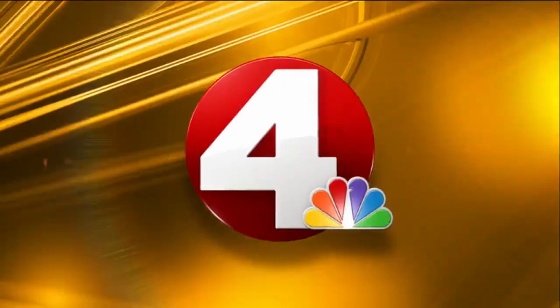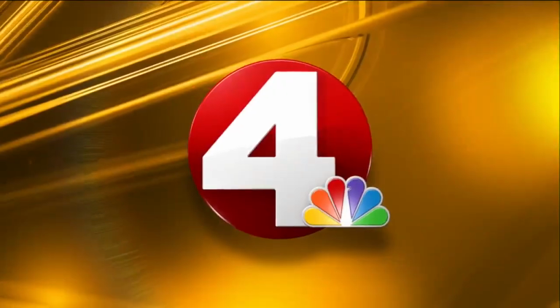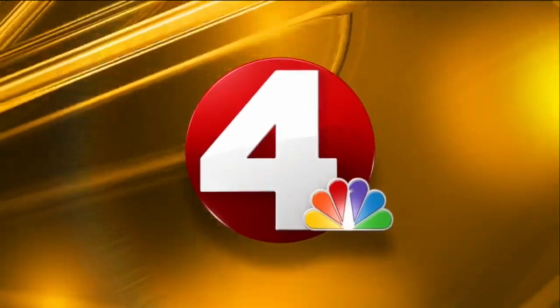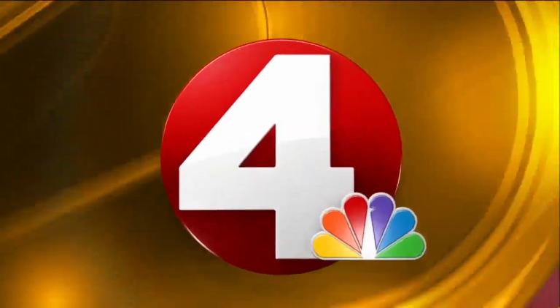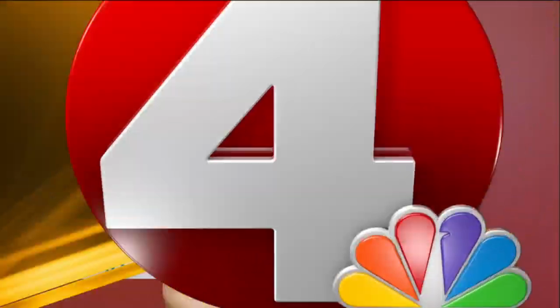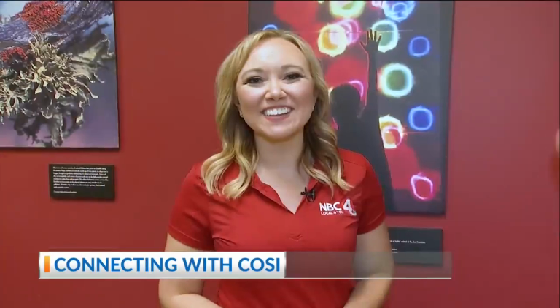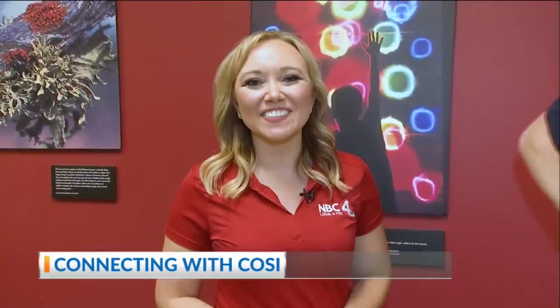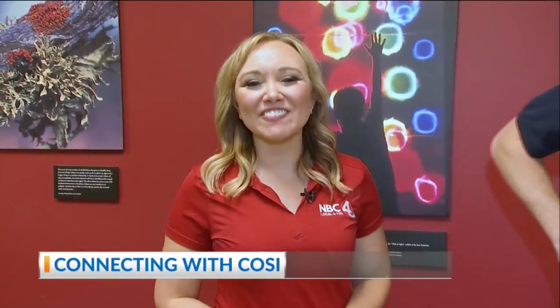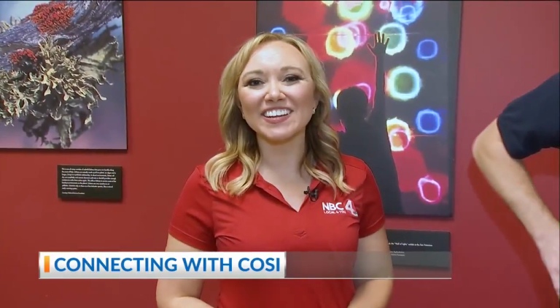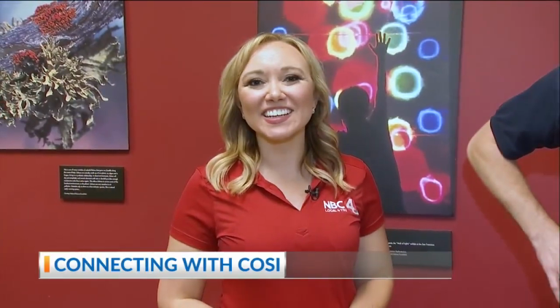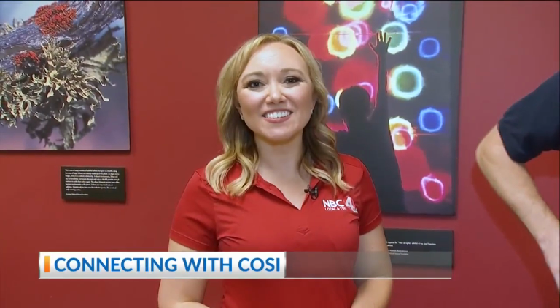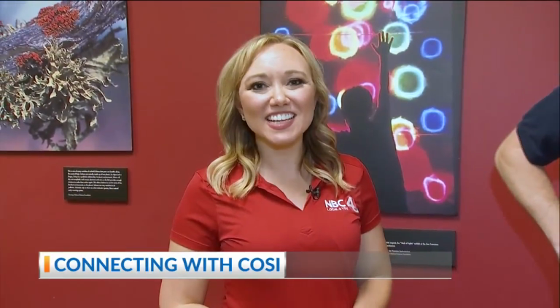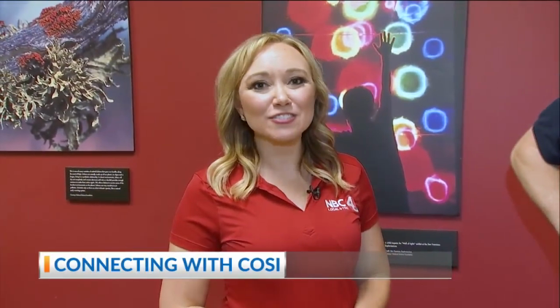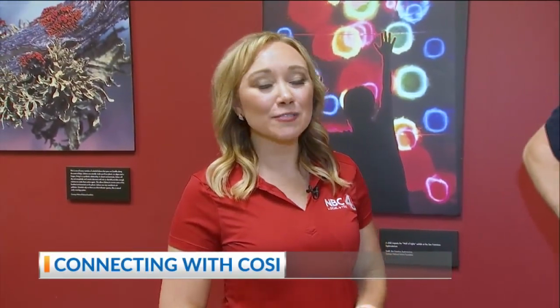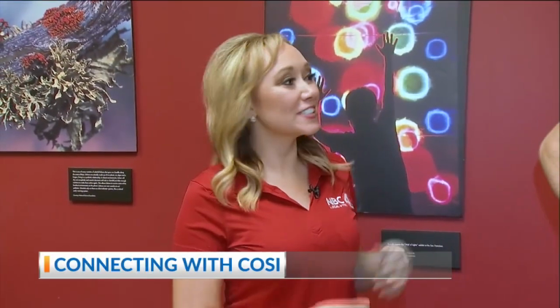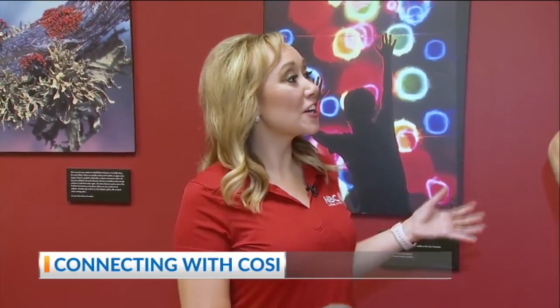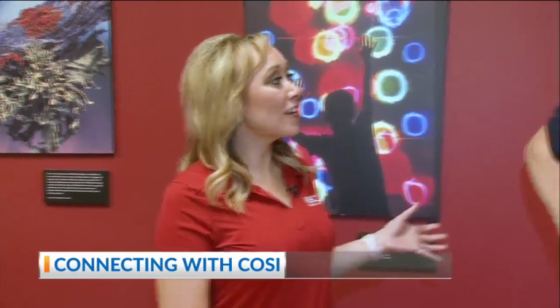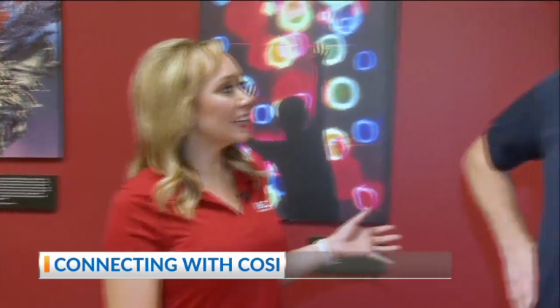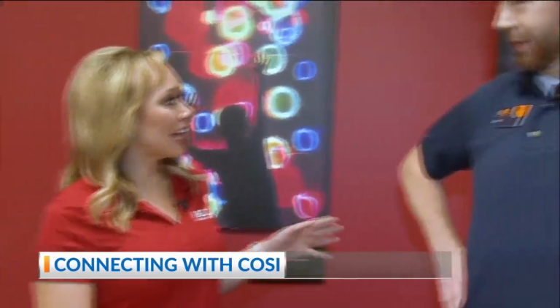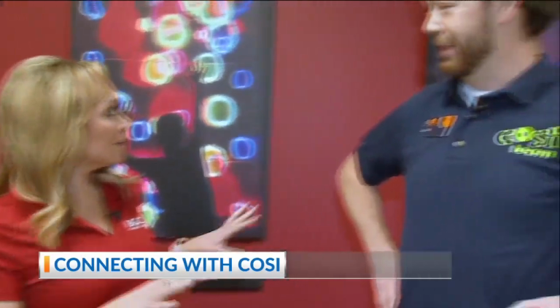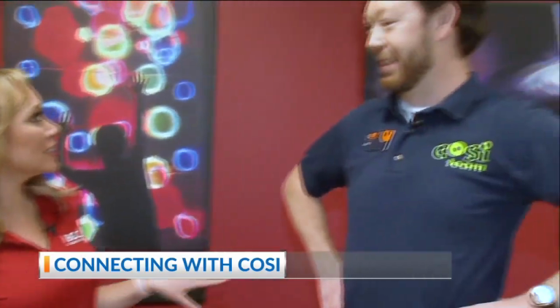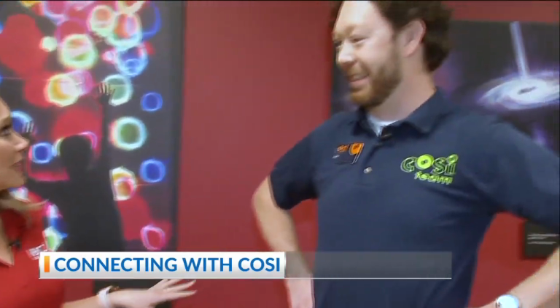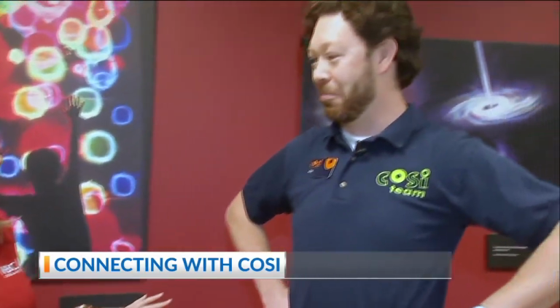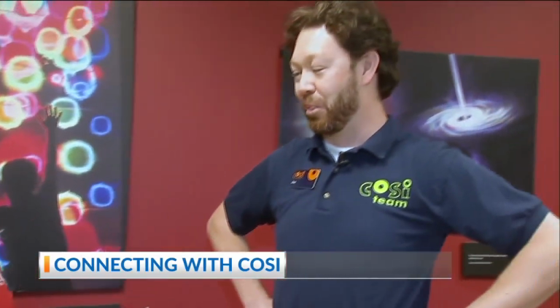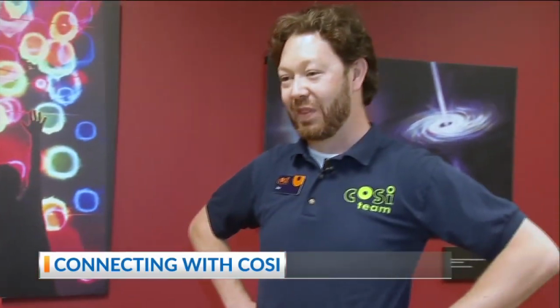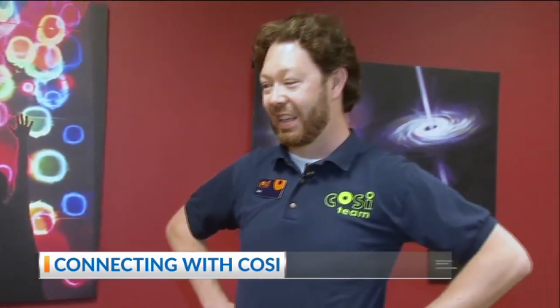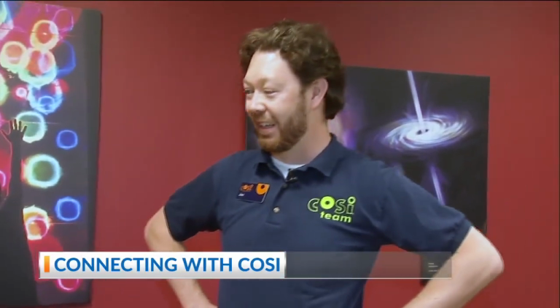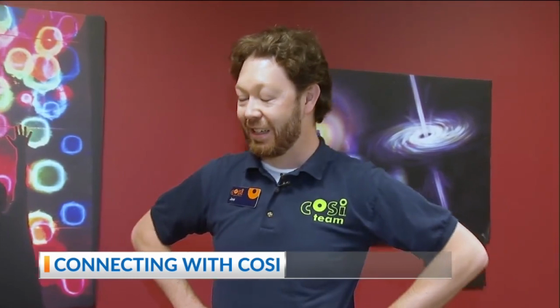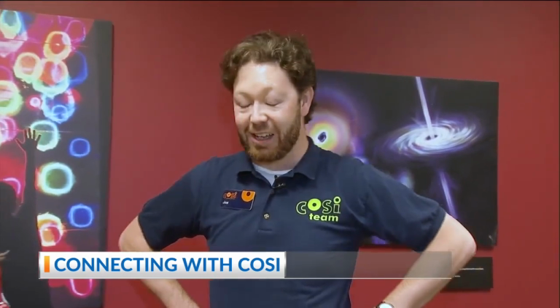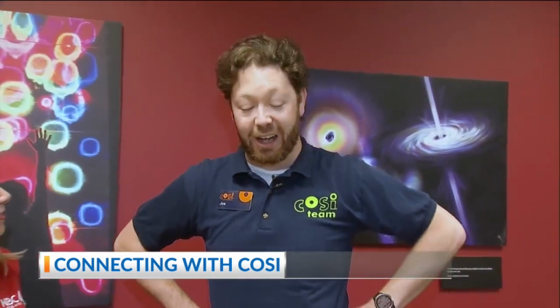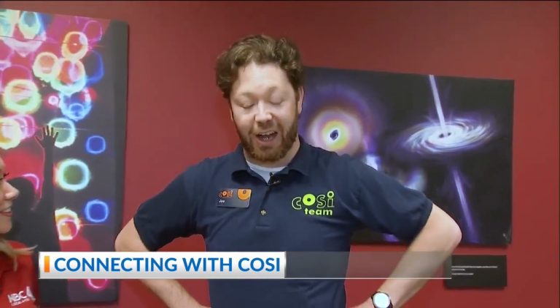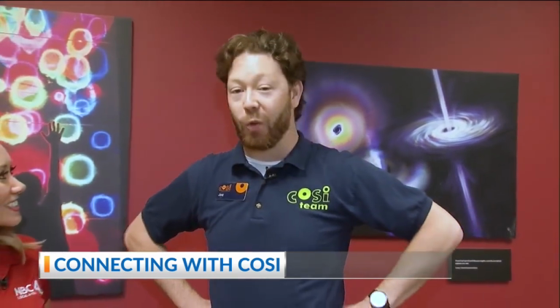Good morning and welcome back everyone. I'm out here at COSI joined with Joe, and how have things been since you guys reopened on October 1st?